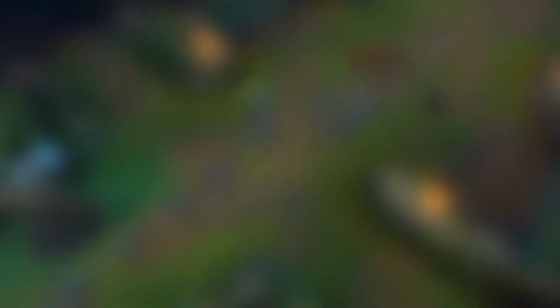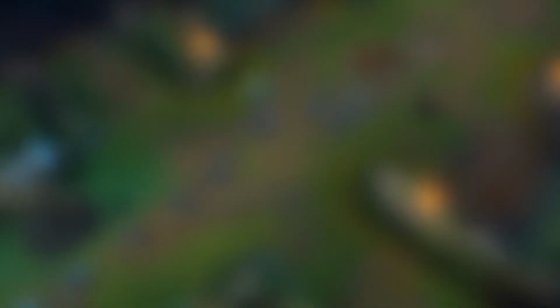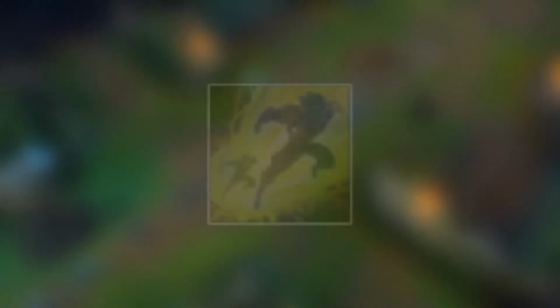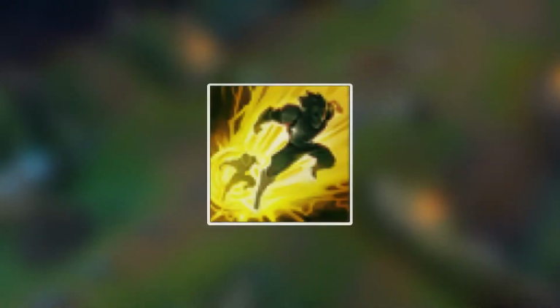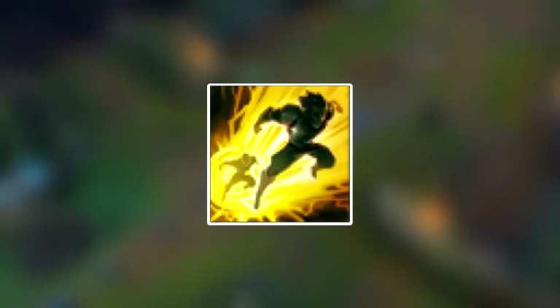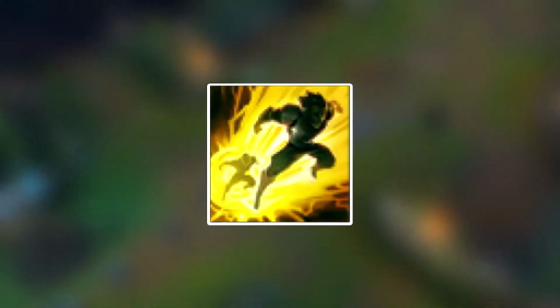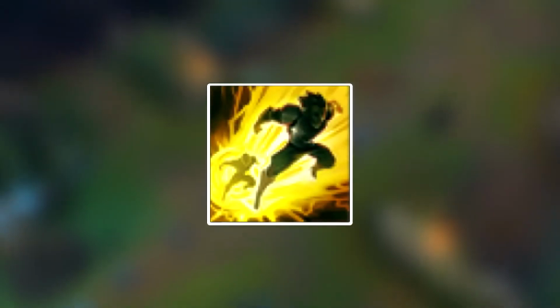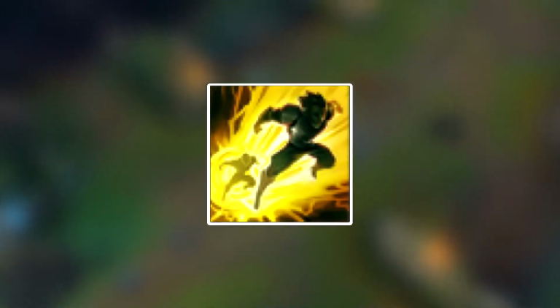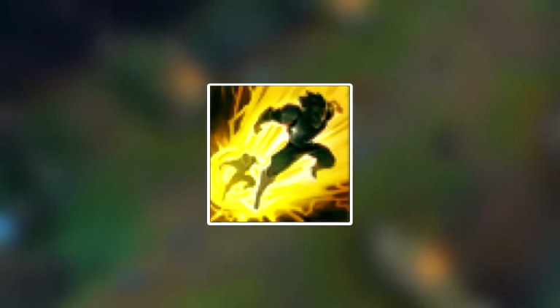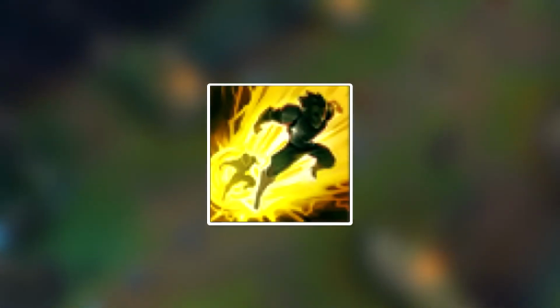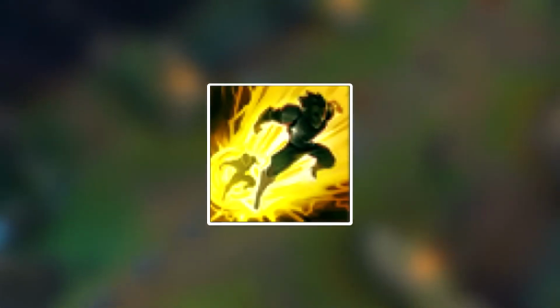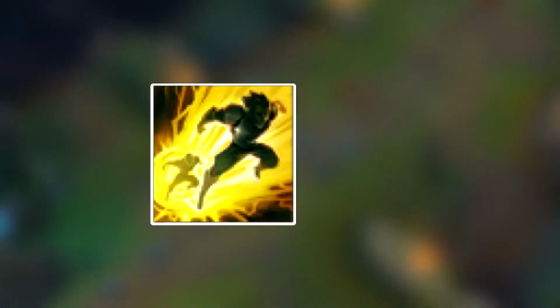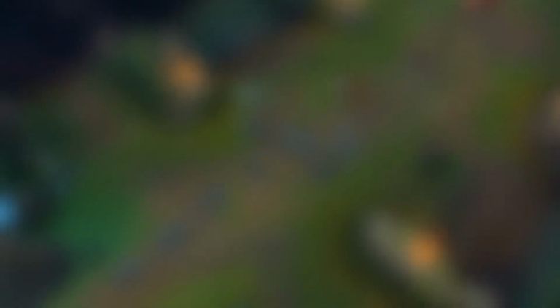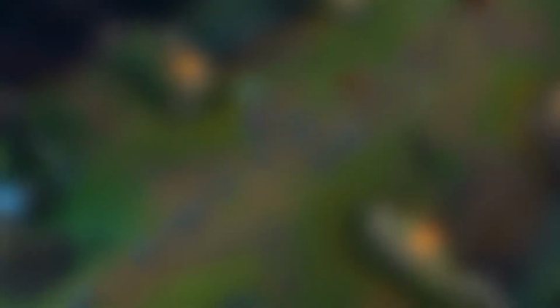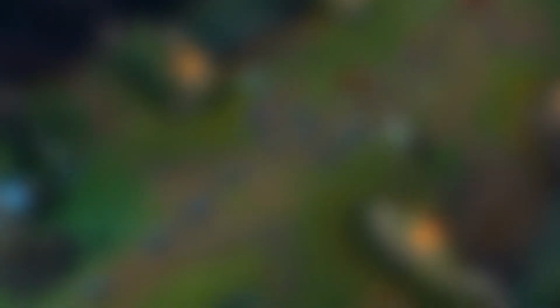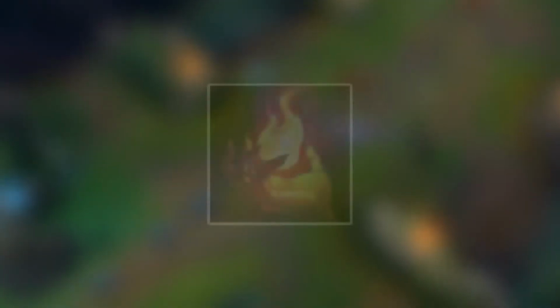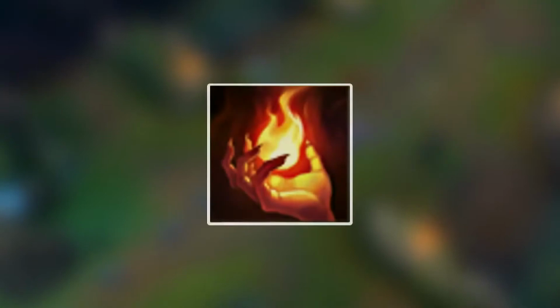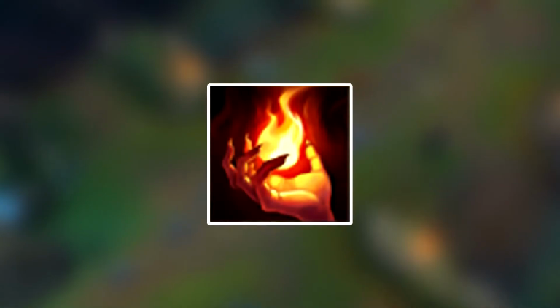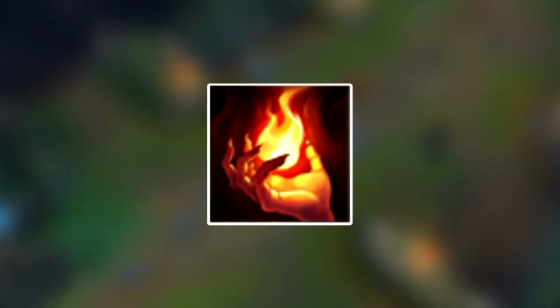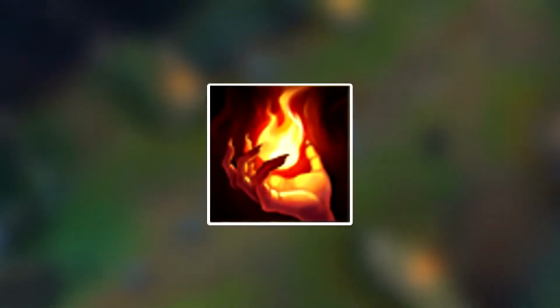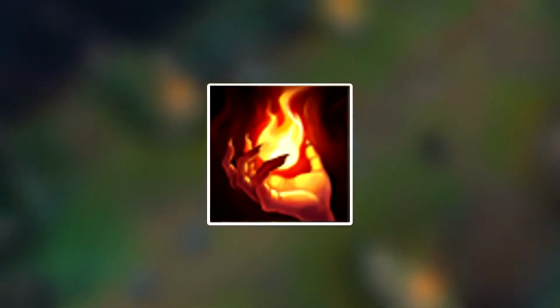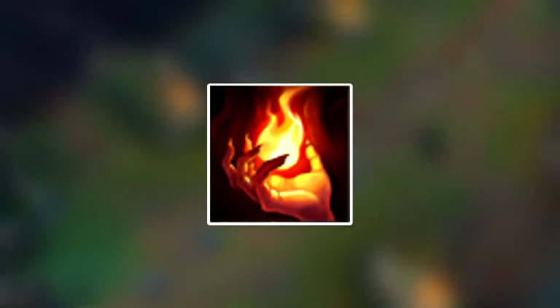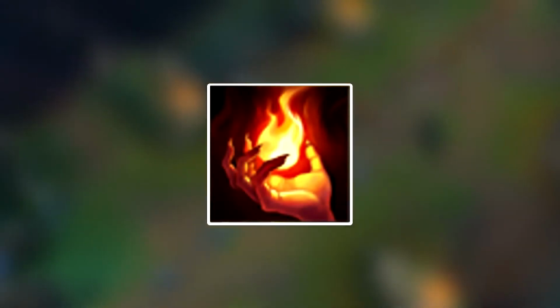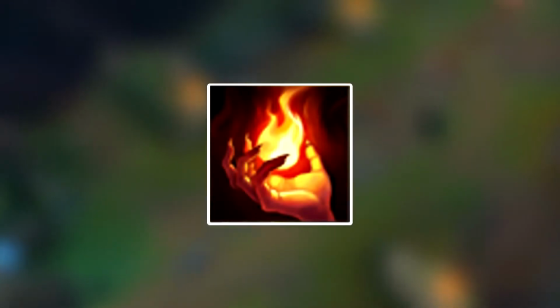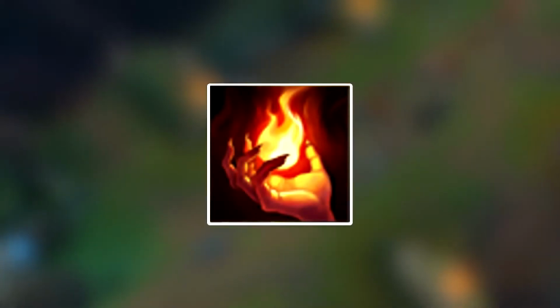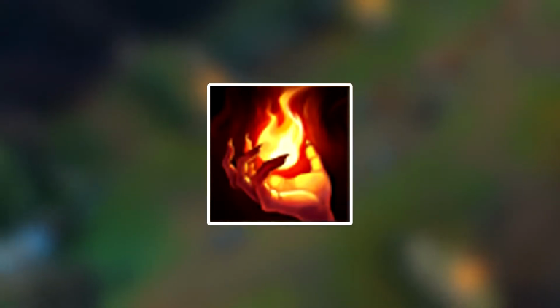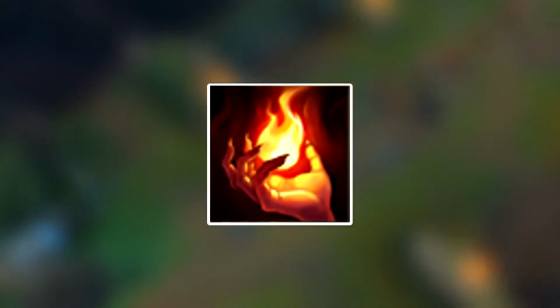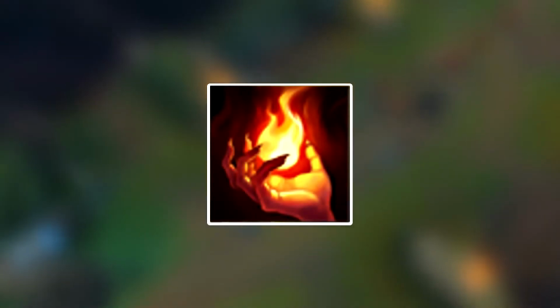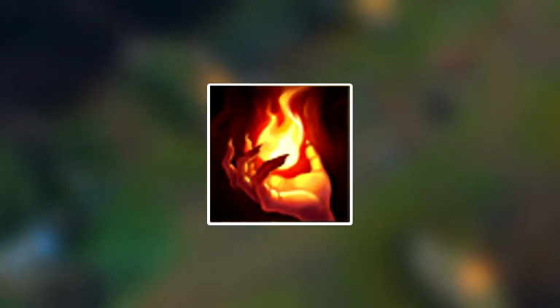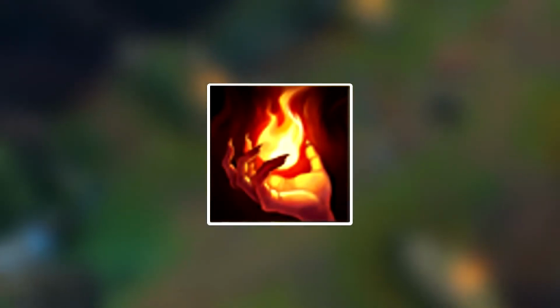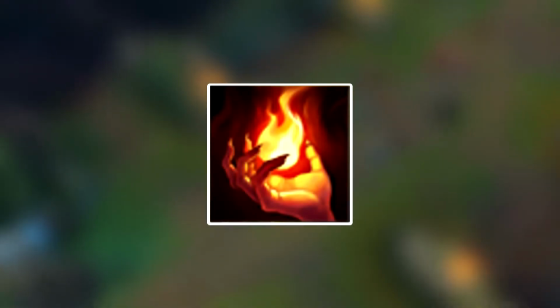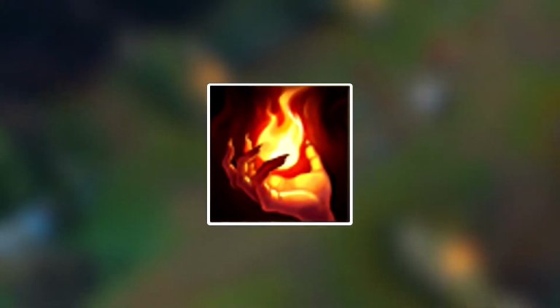For your Summoner Spells, you want to take Flash and Ignite for that extra kill pressure.